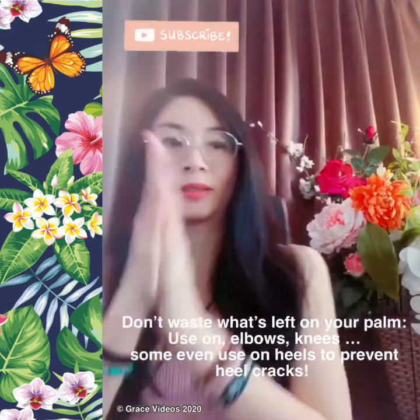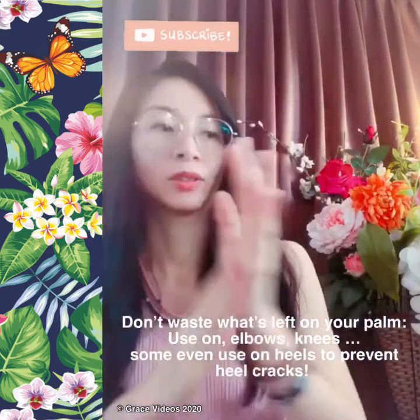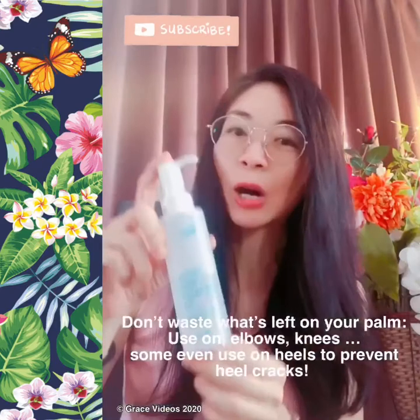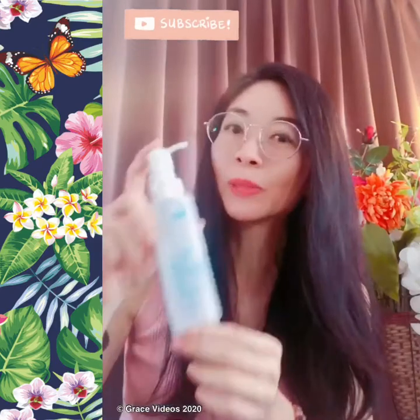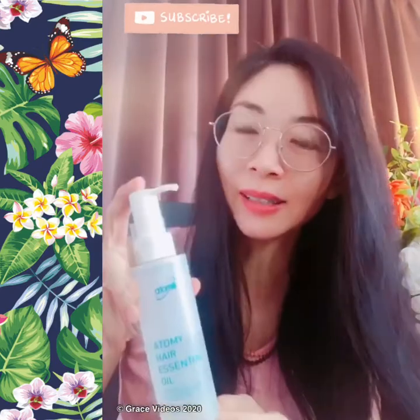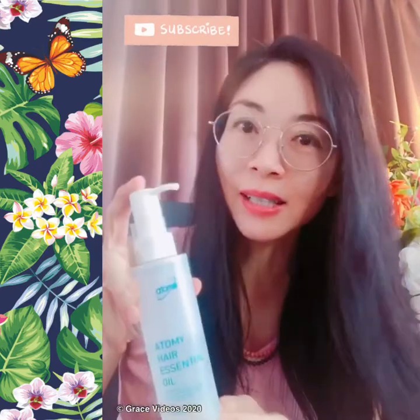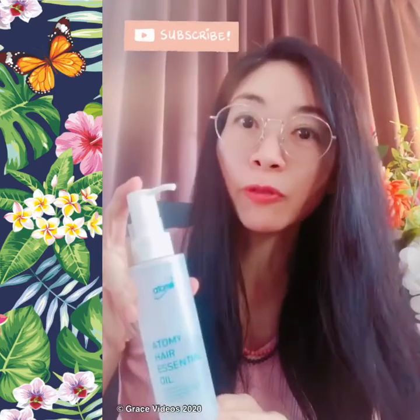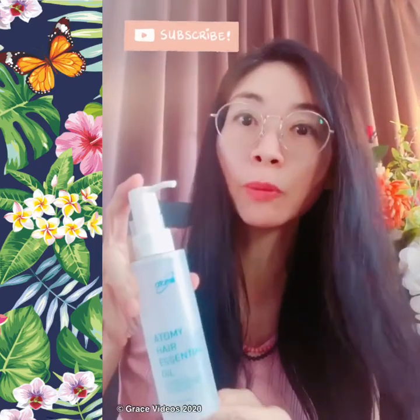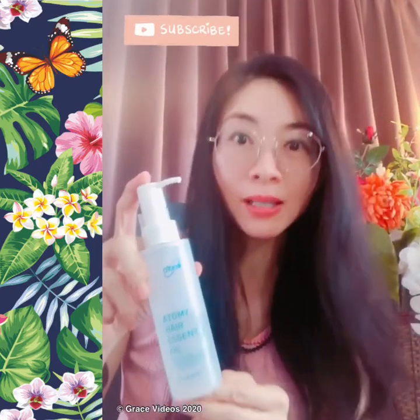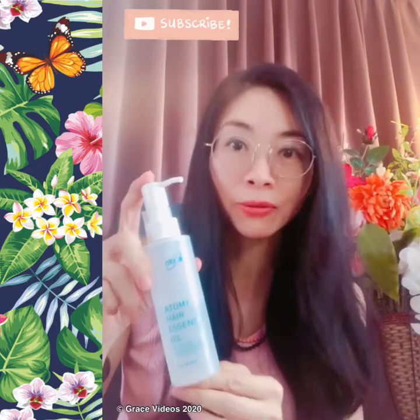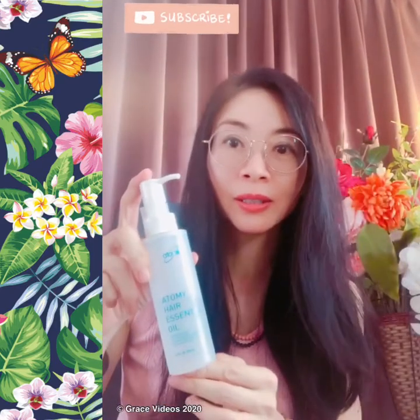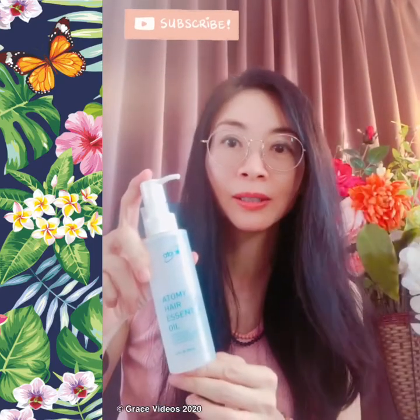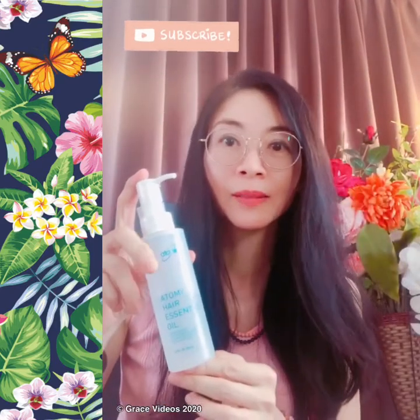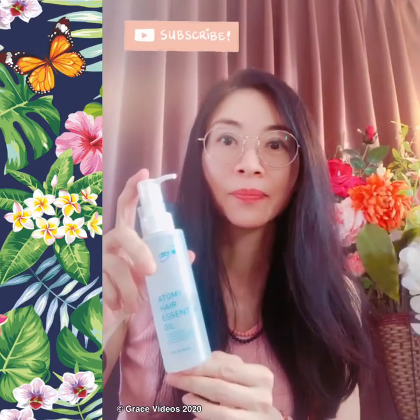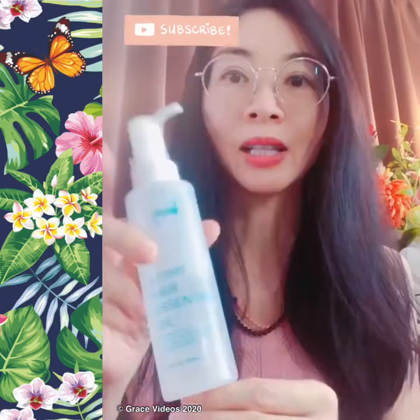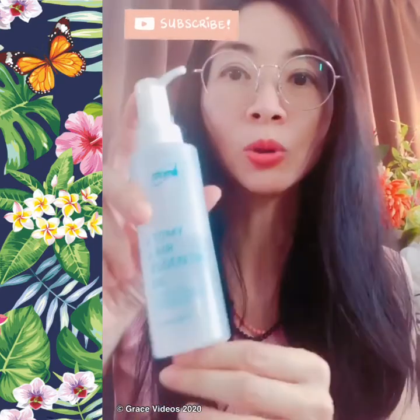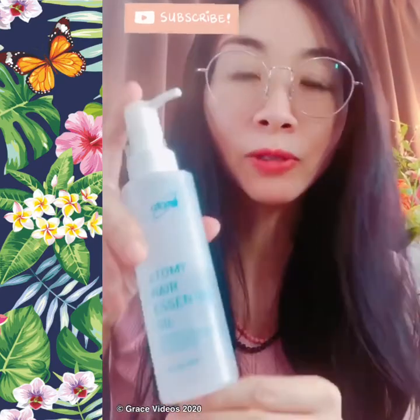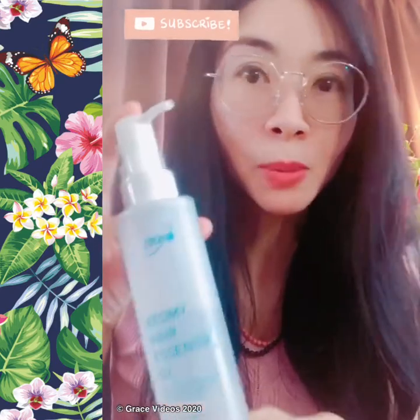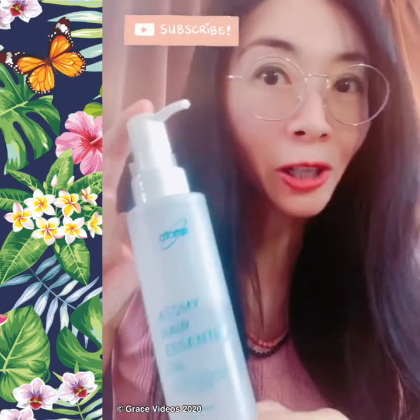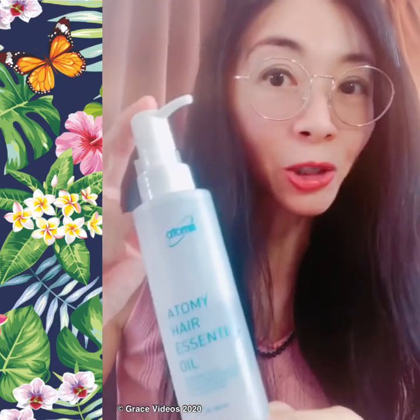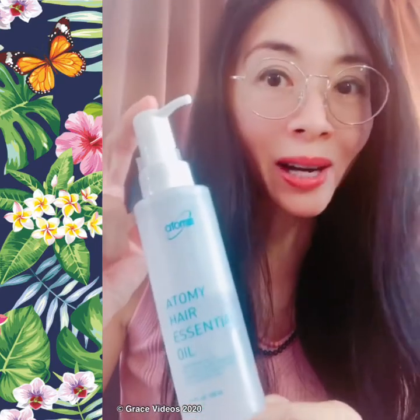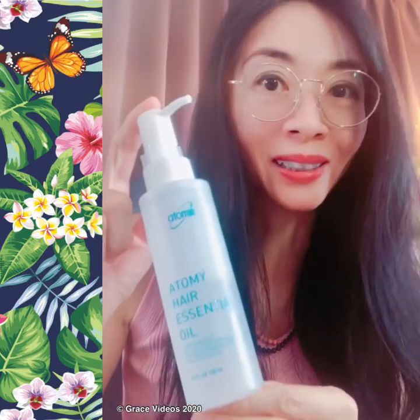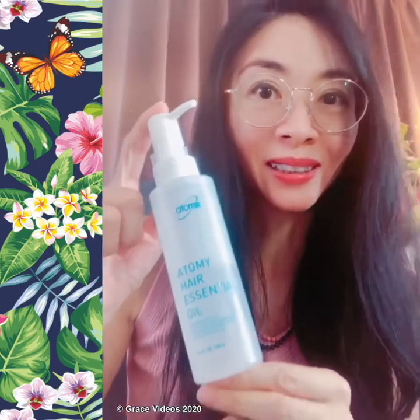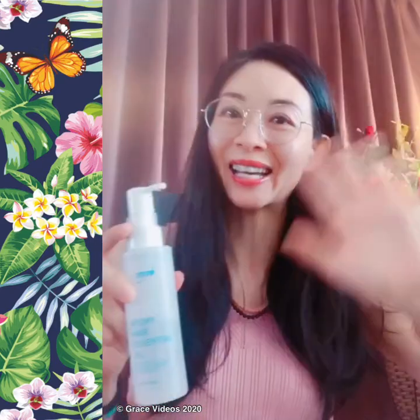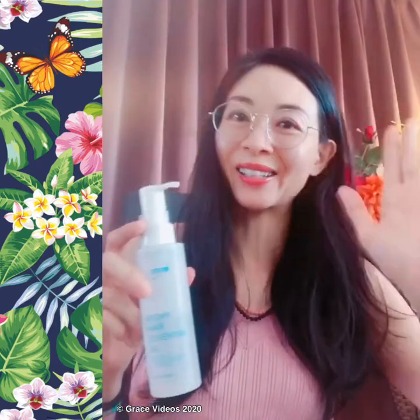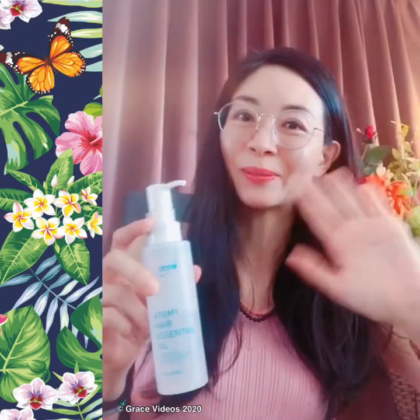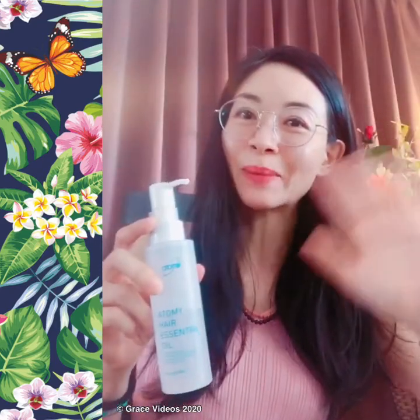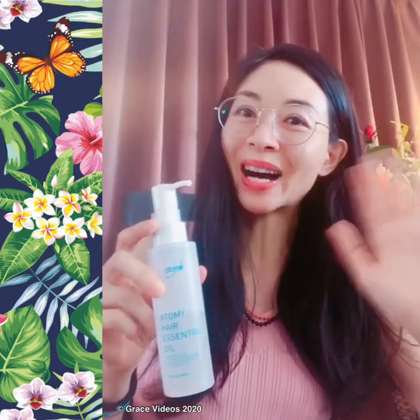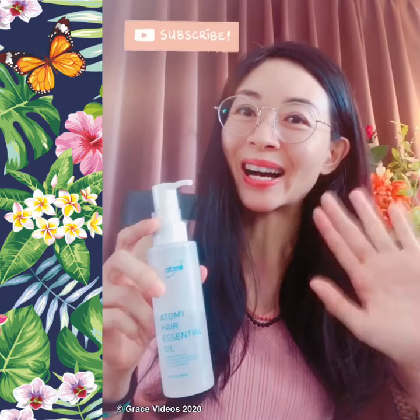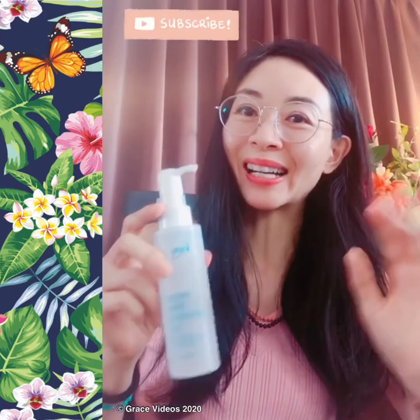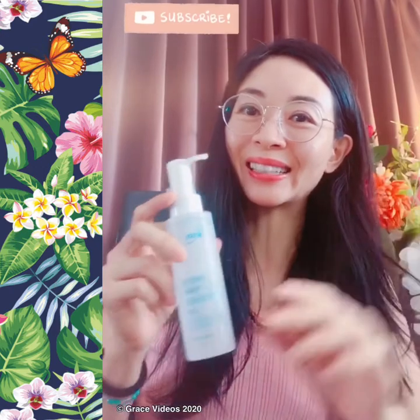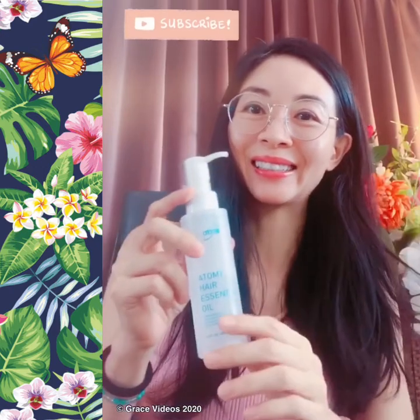I hope this is informative. So give this product a try. Thanks for watching — see you again, bye bye.